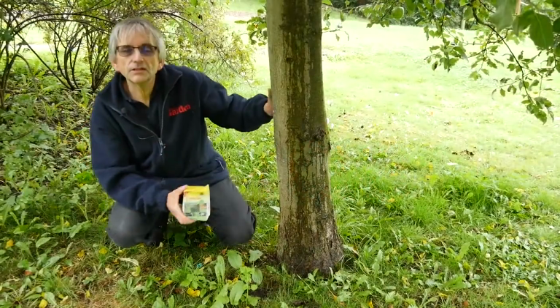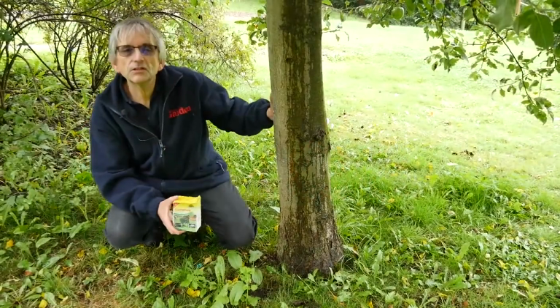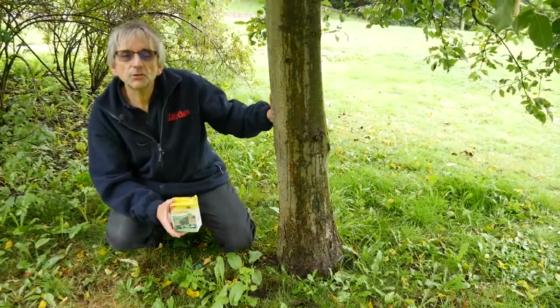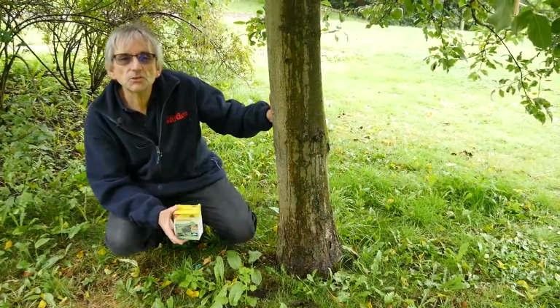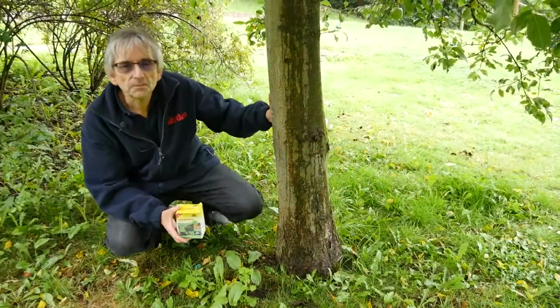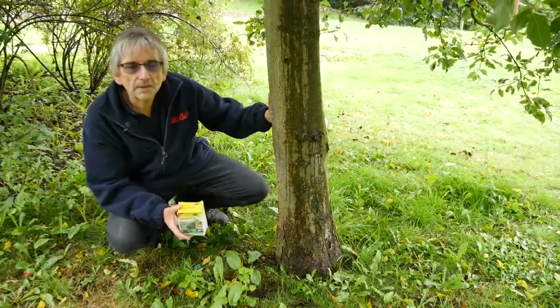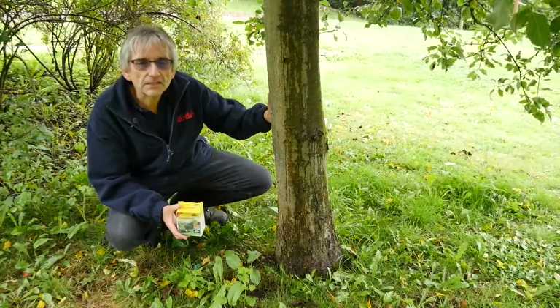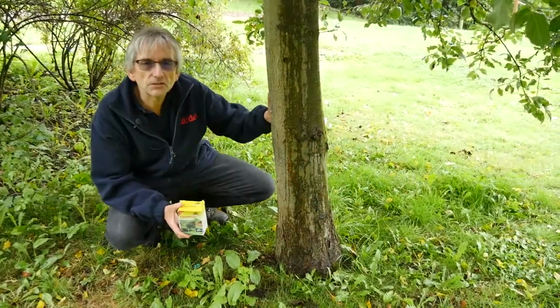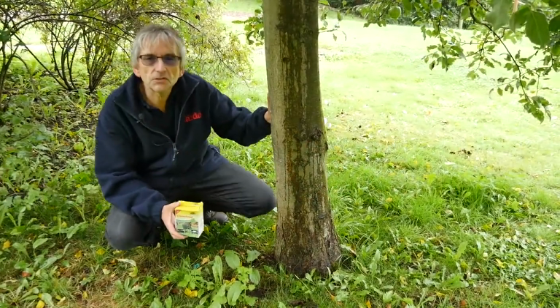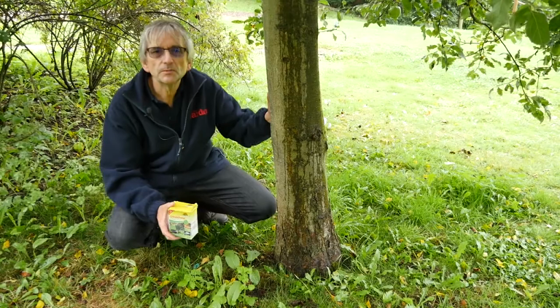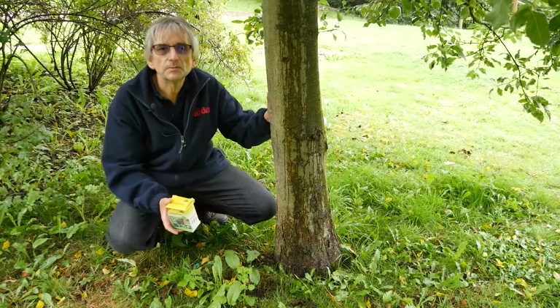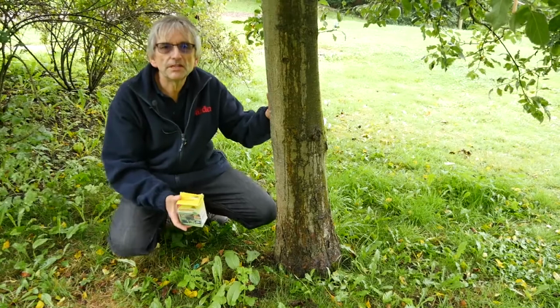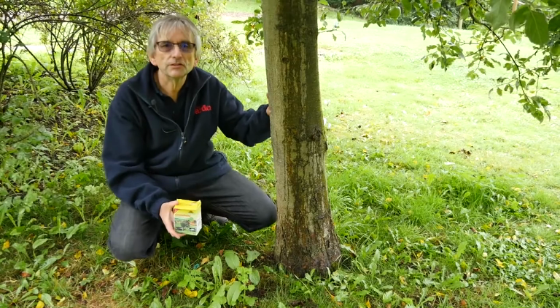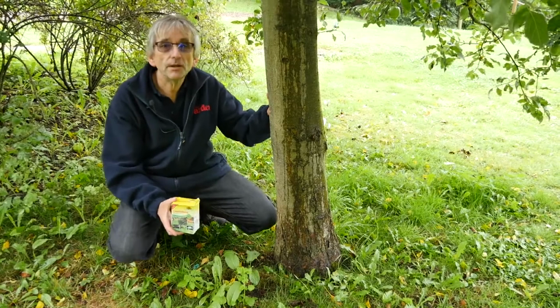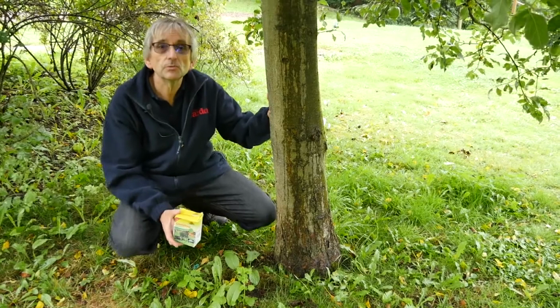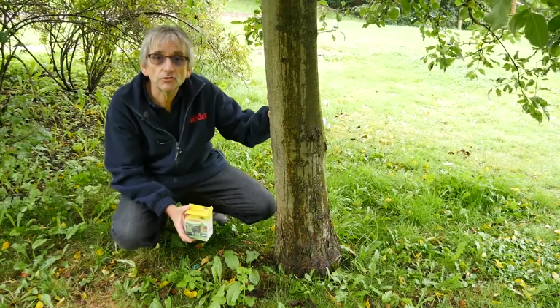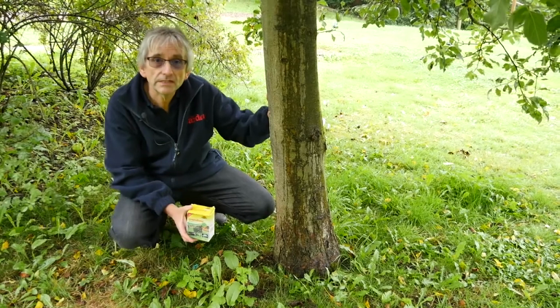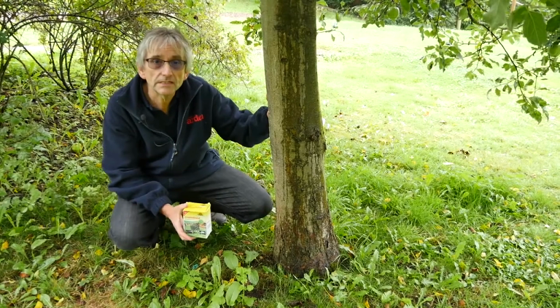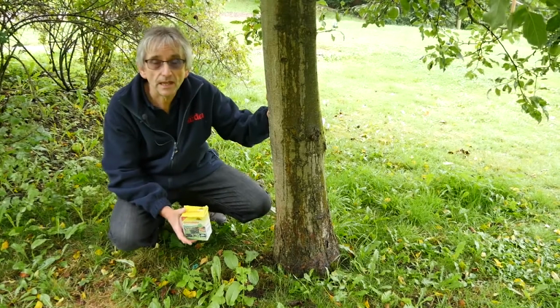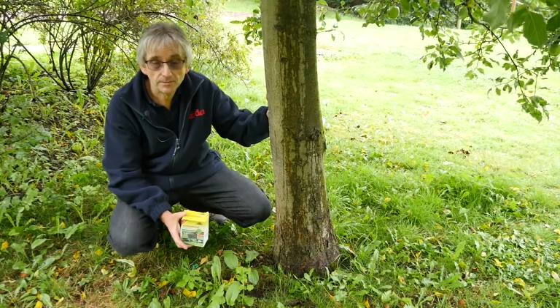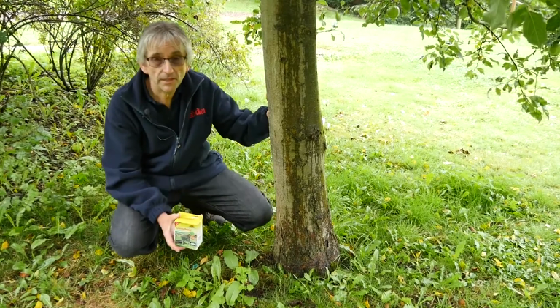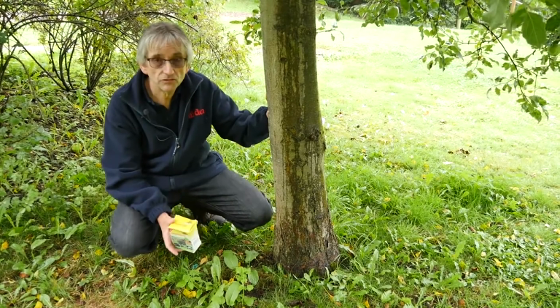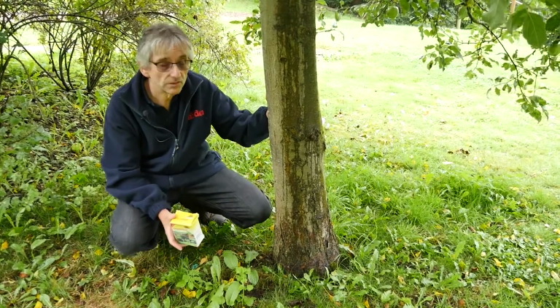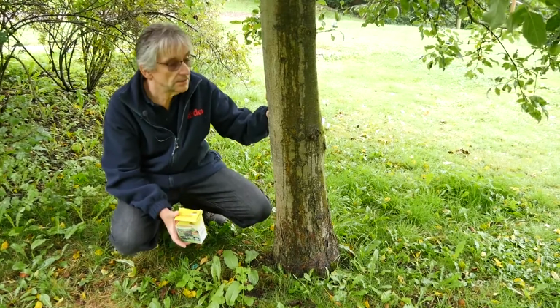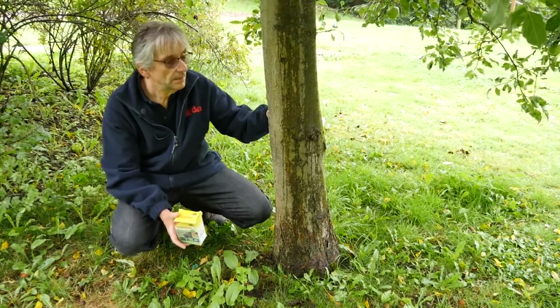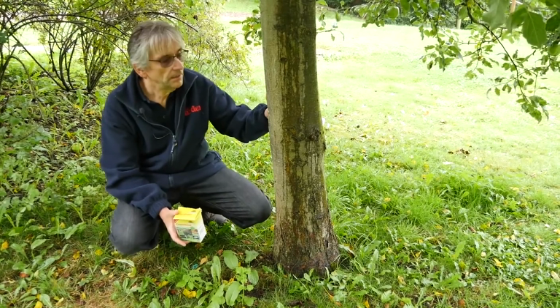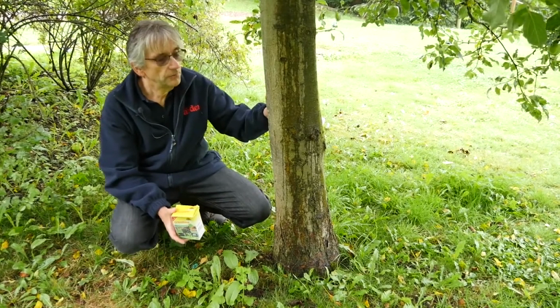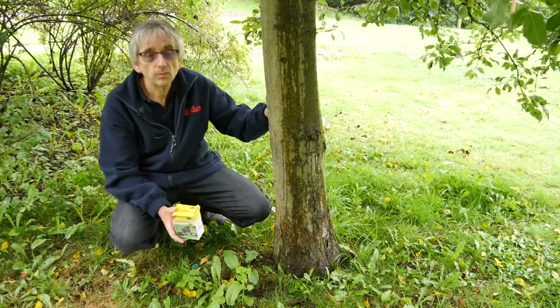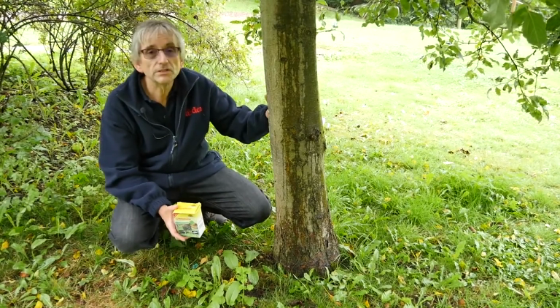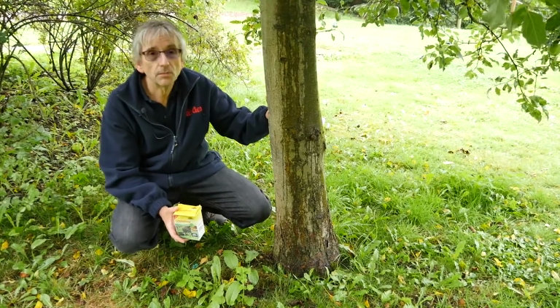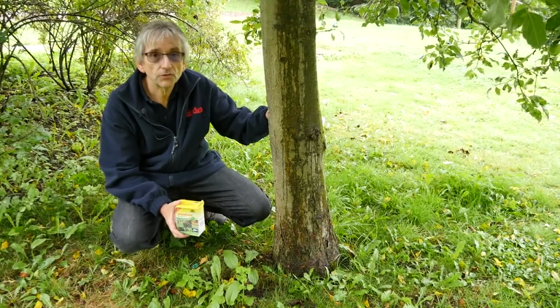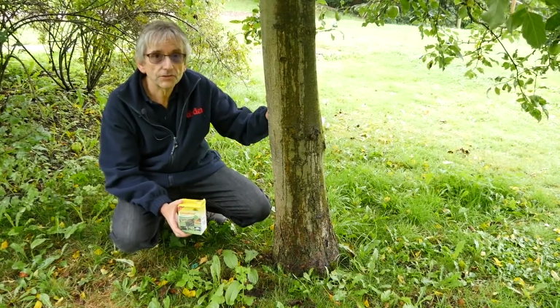We're getting into the autumn and it's a good time to protect your apple trees and your pear trees from winter moths.